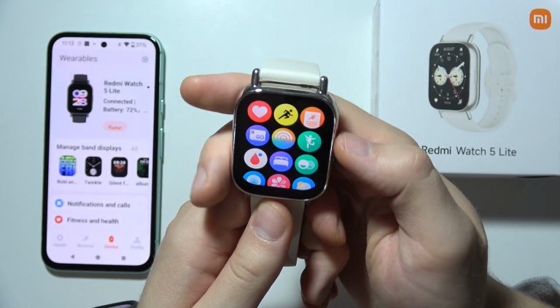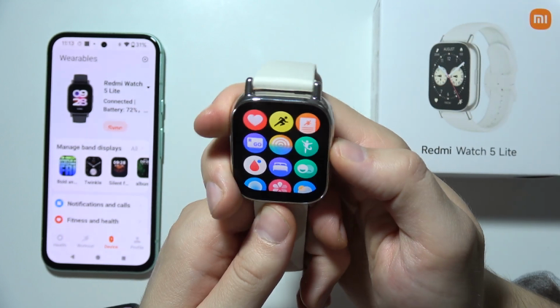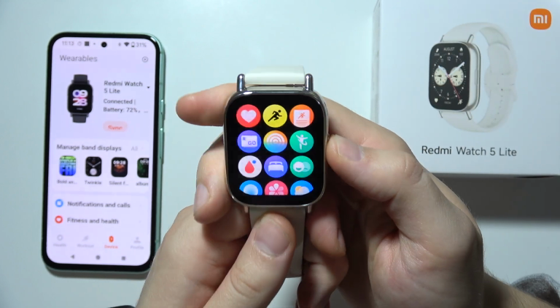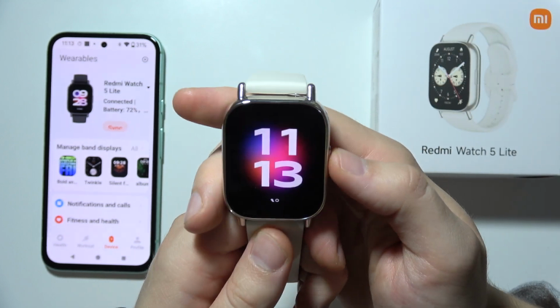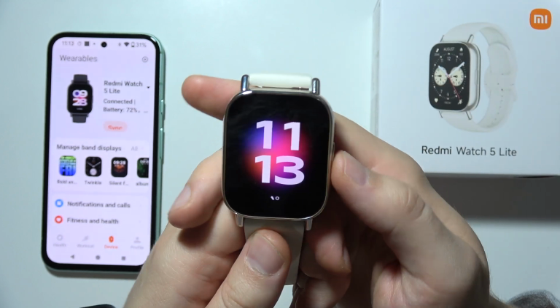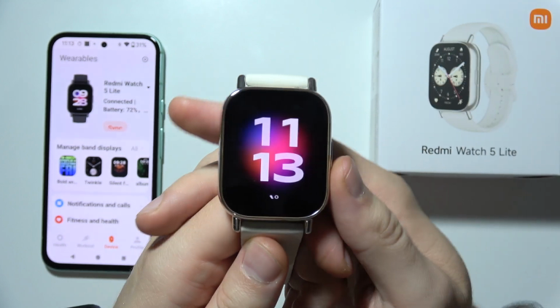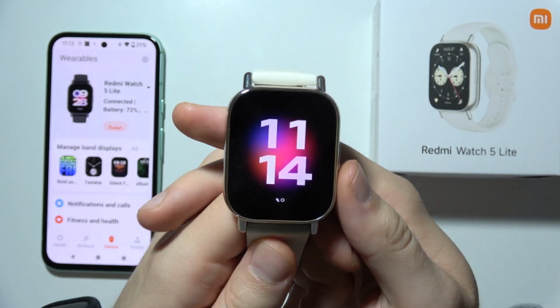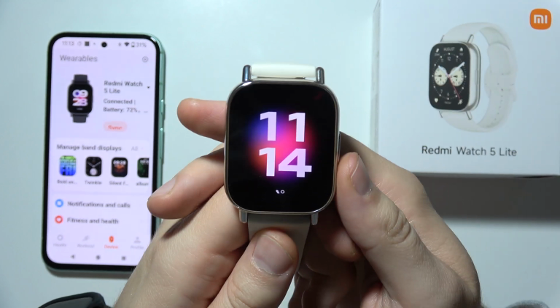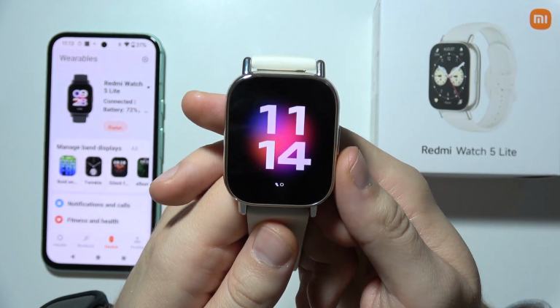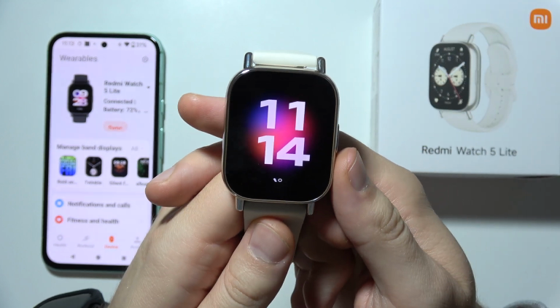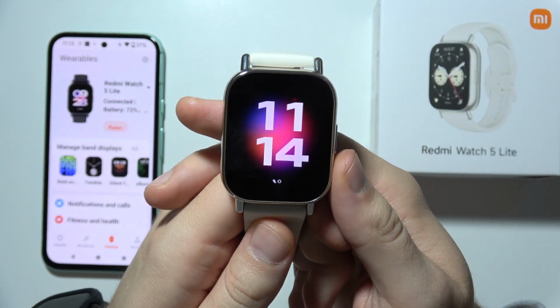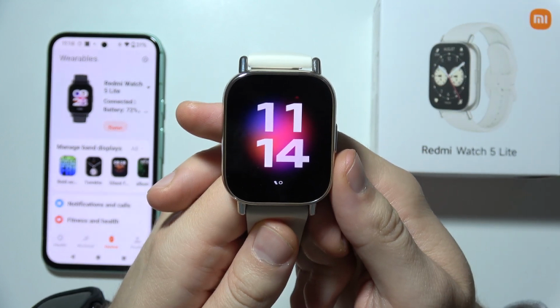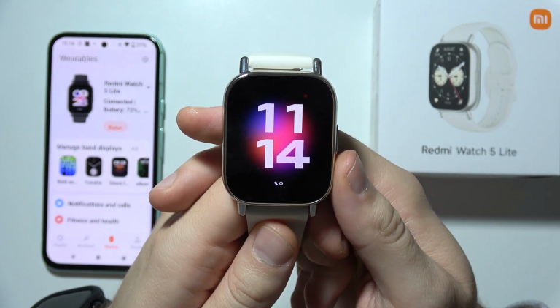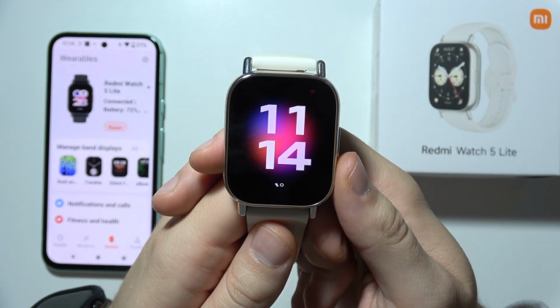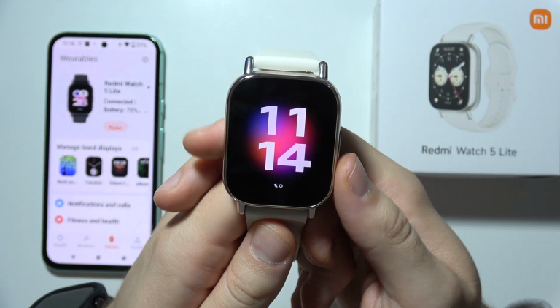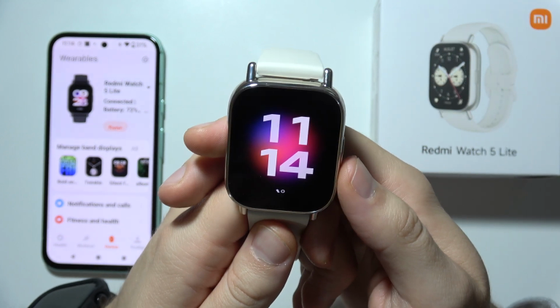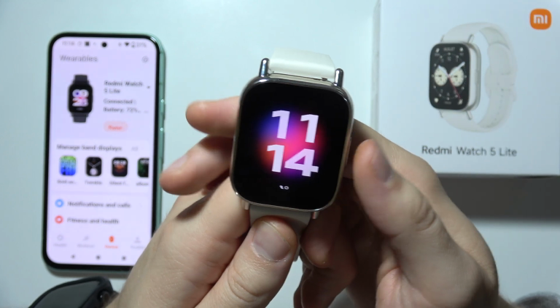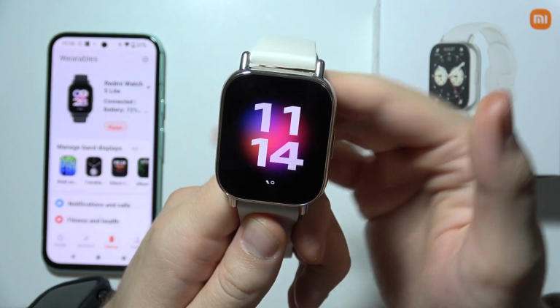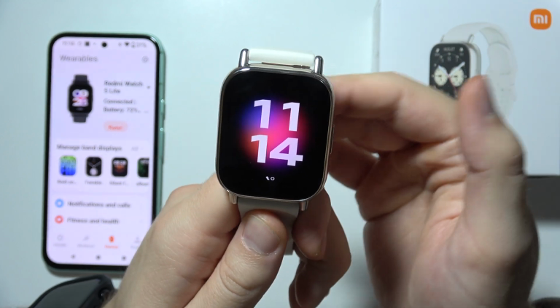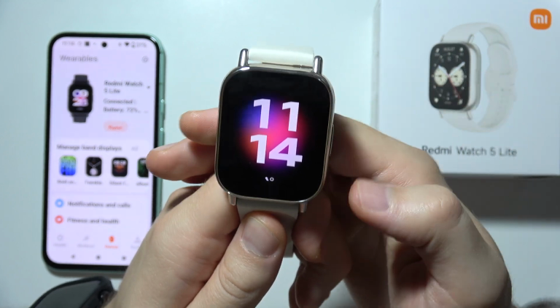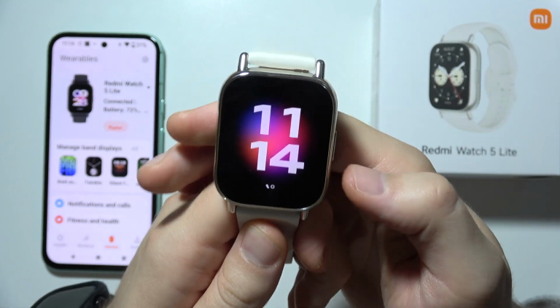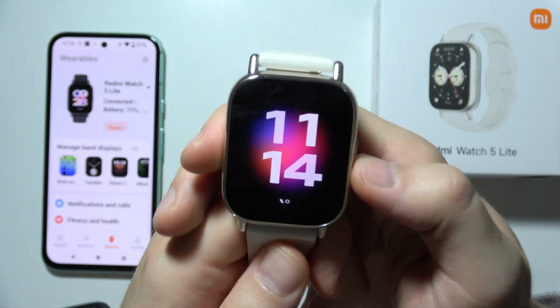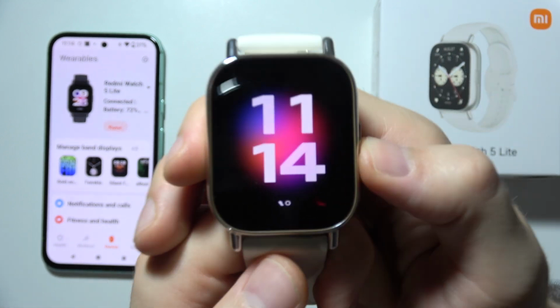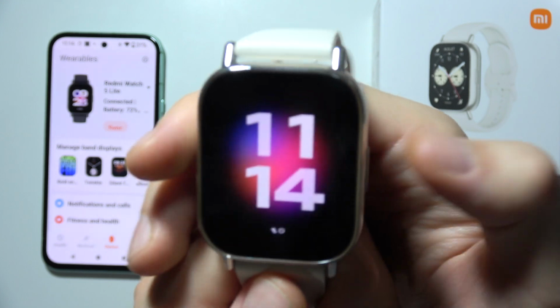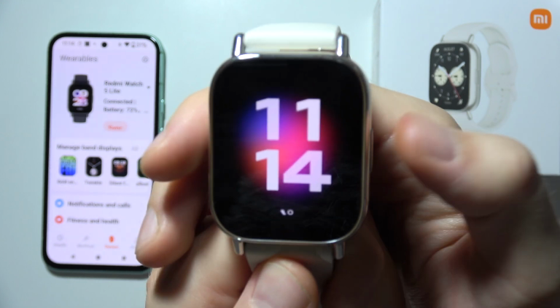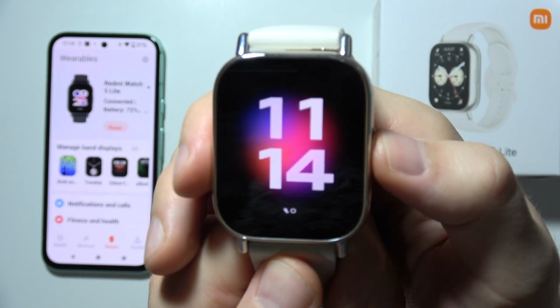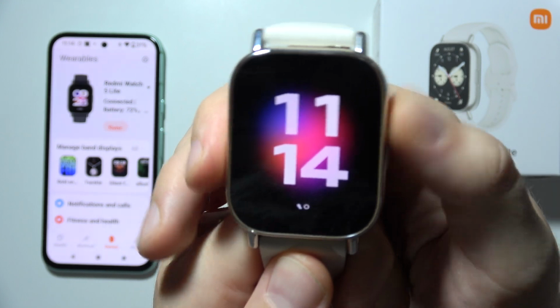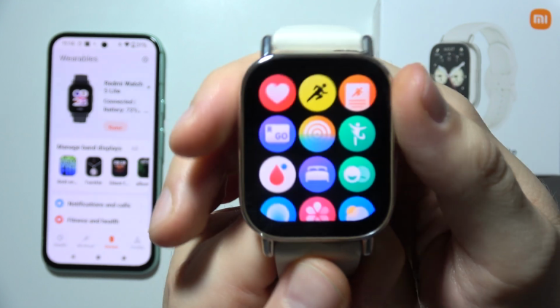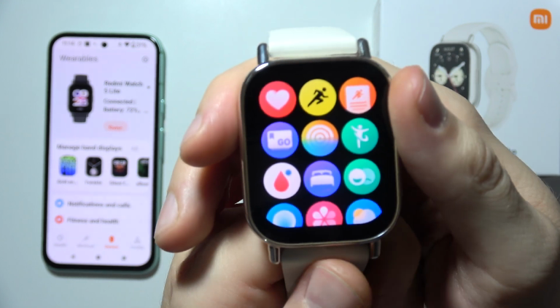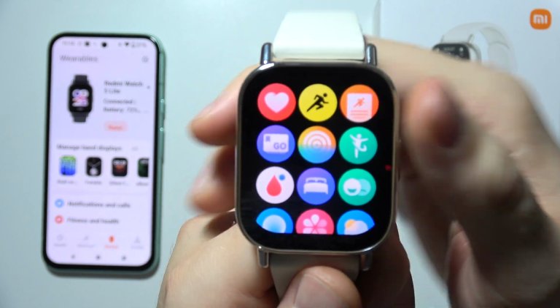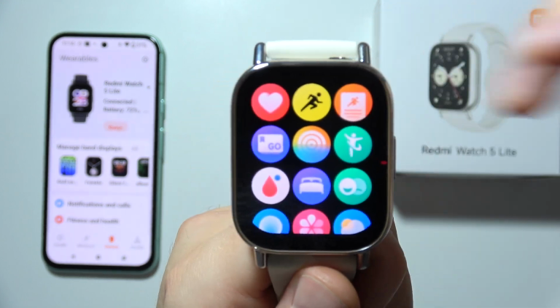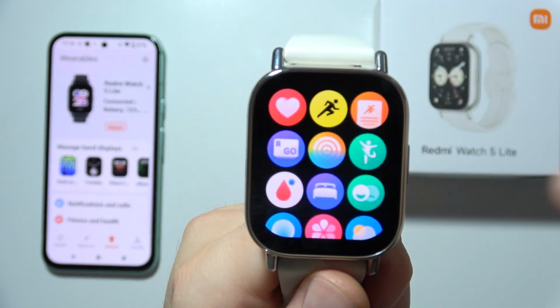Hello. If you want to set up an alarm clock on the Redmi Watch 5 Lite, first of all you will have to click on this side button to open the apps menu.